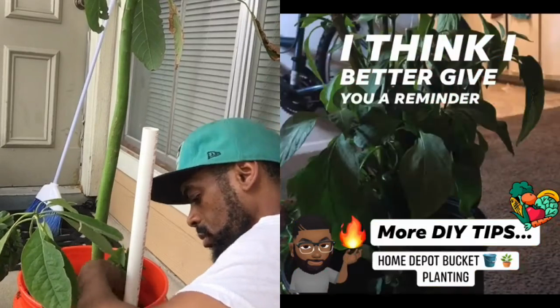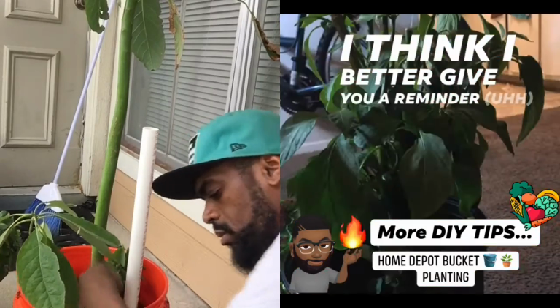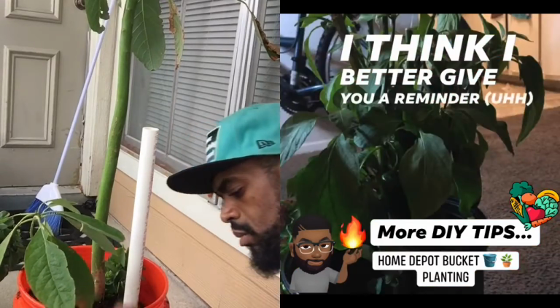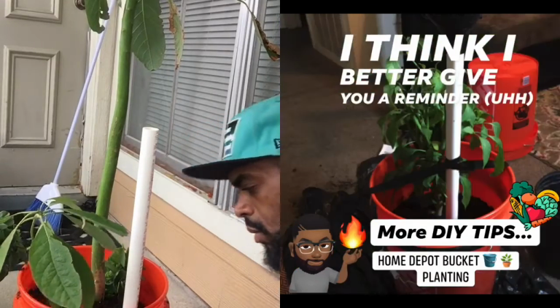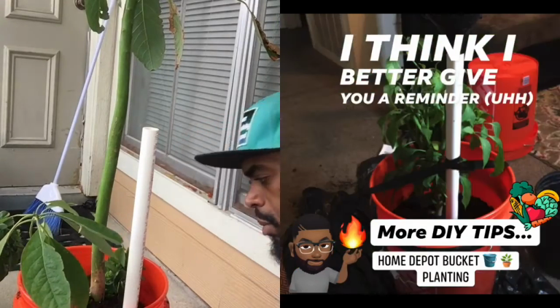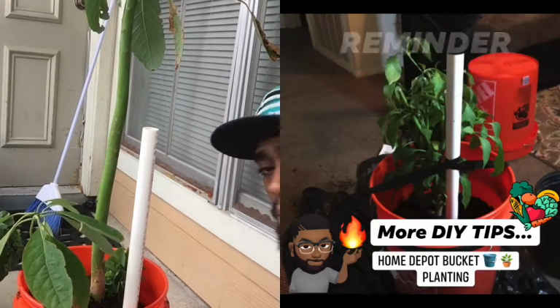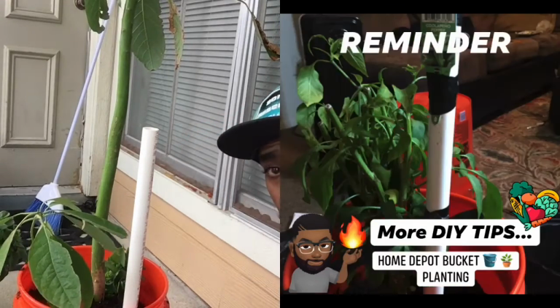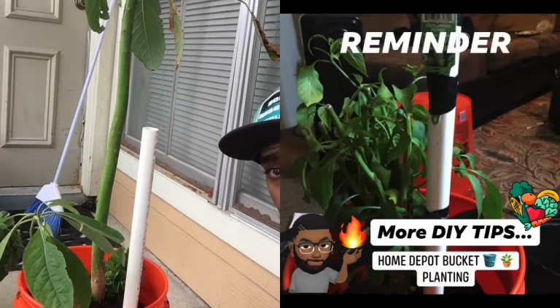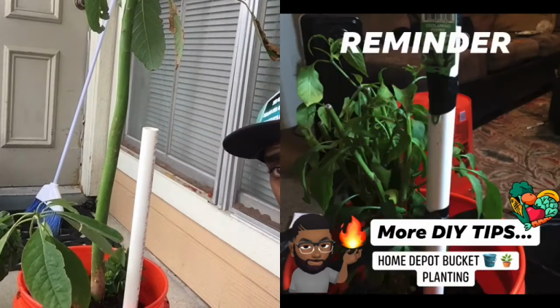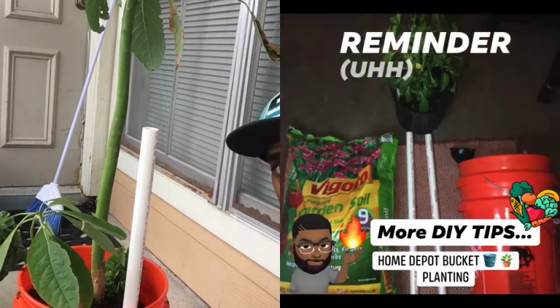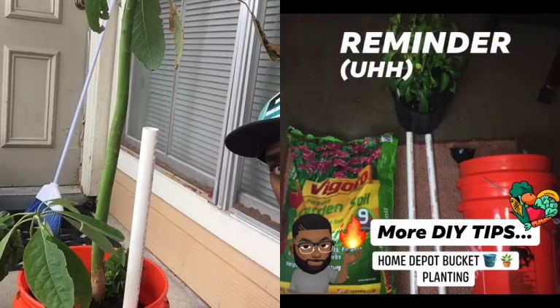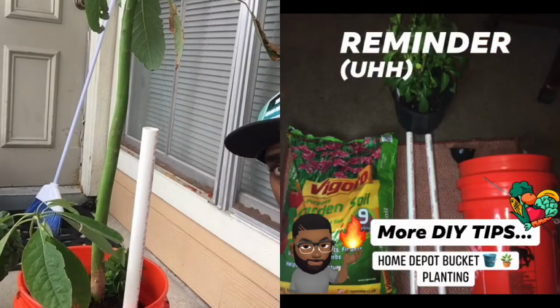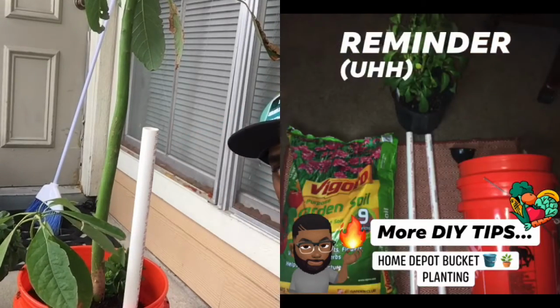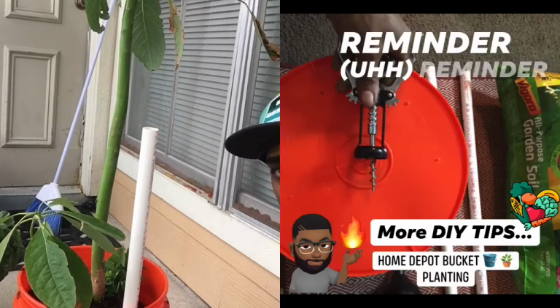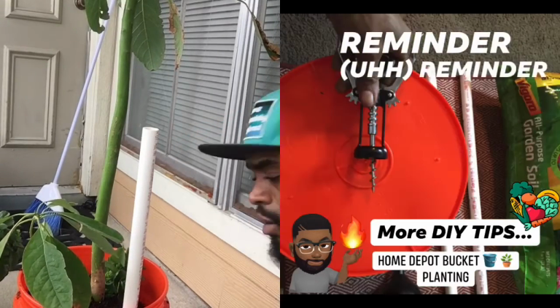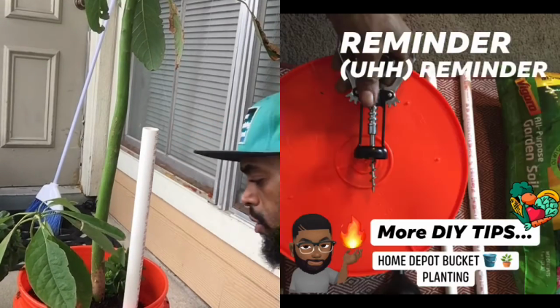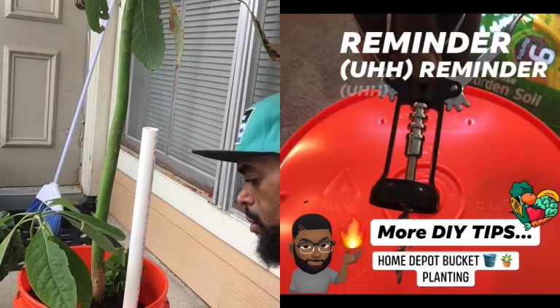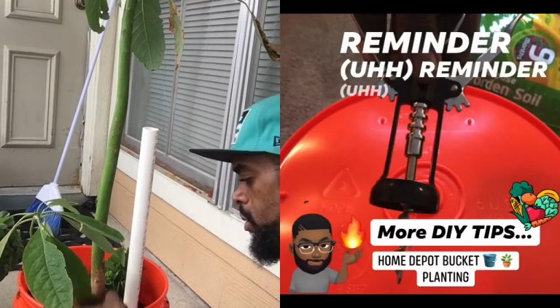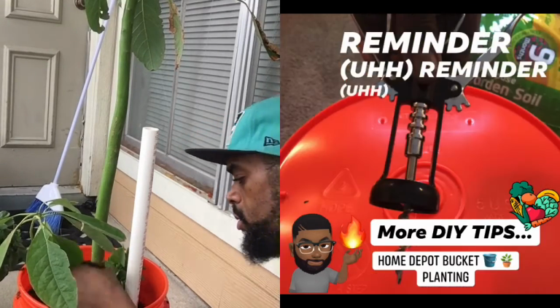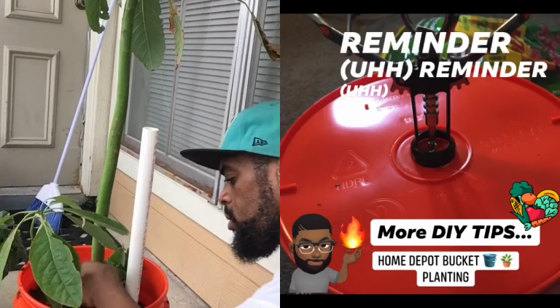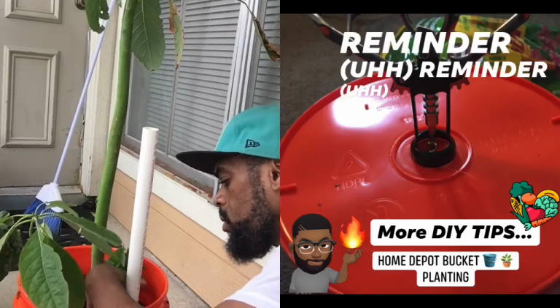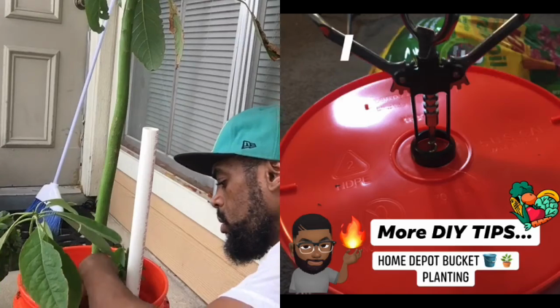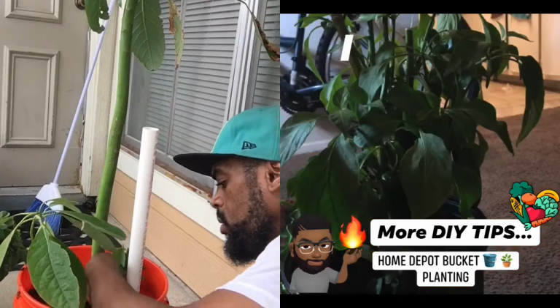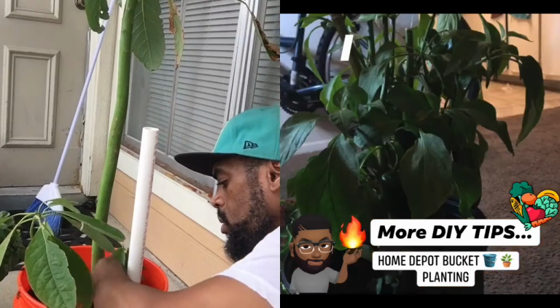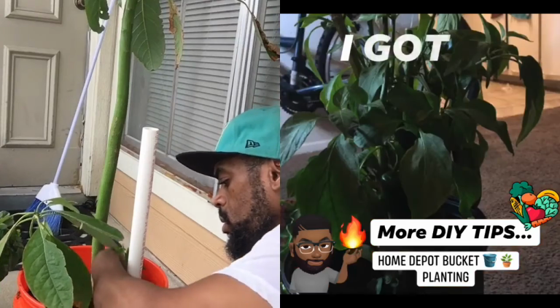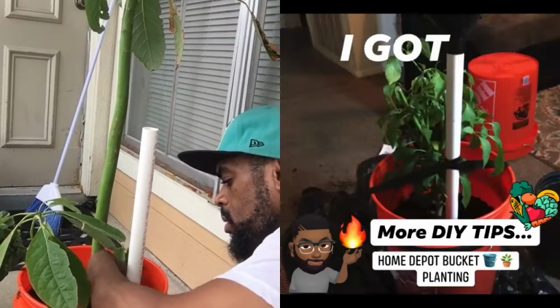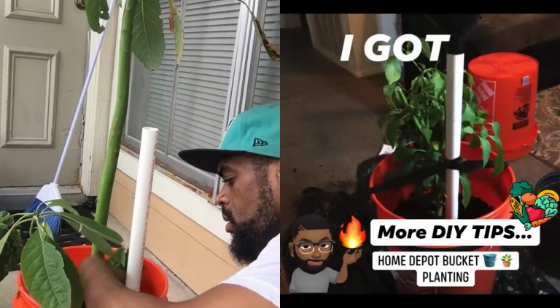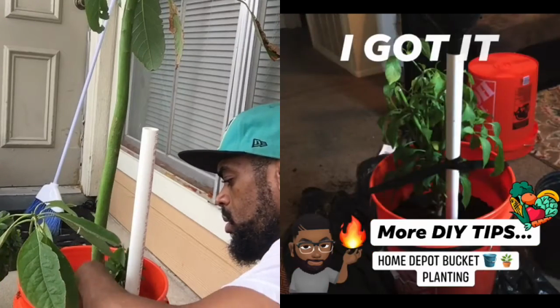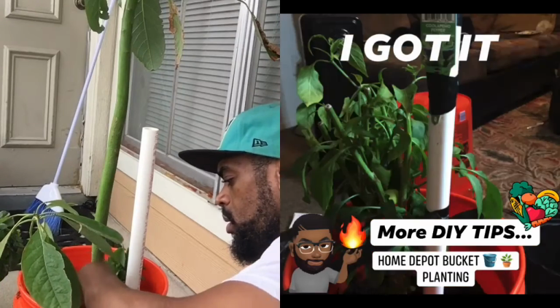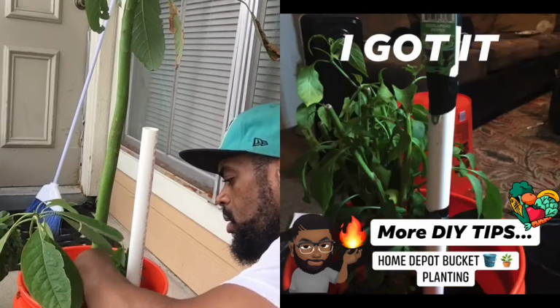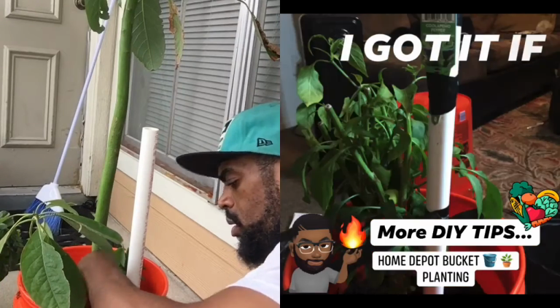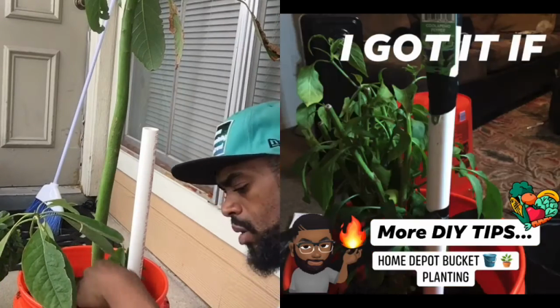I'm gonna bury this thing surrounding the building. So here we go.